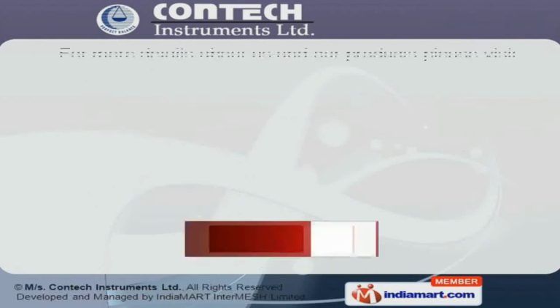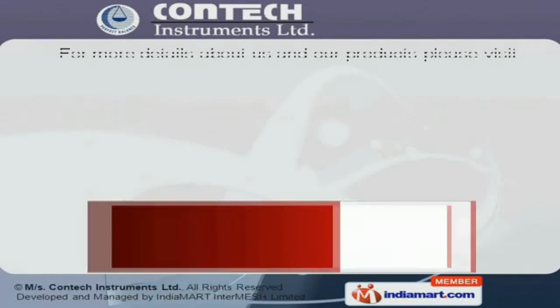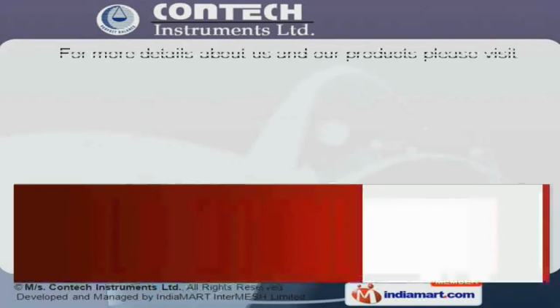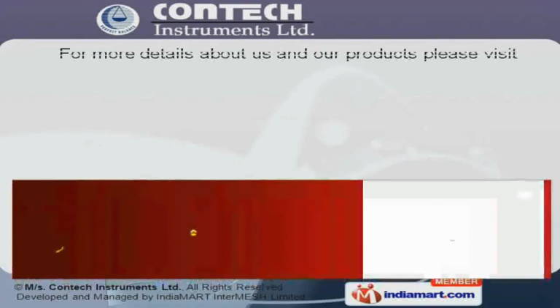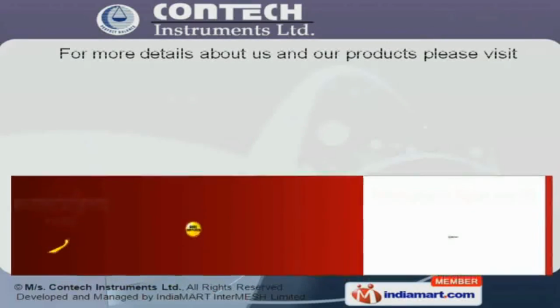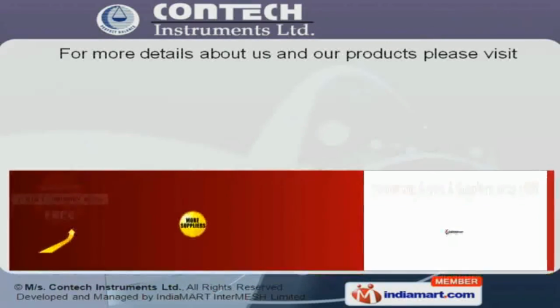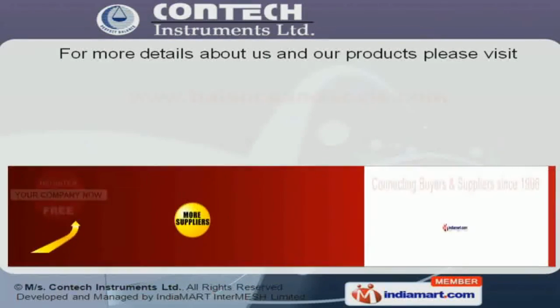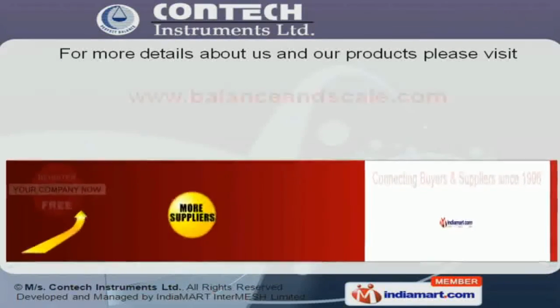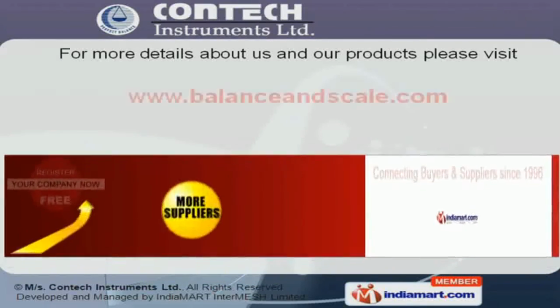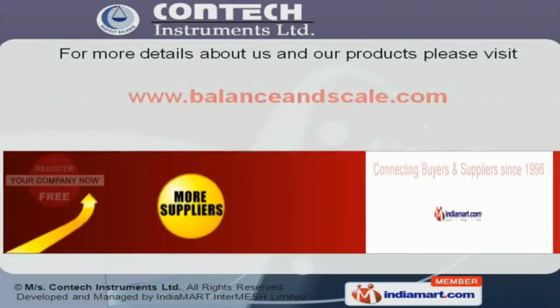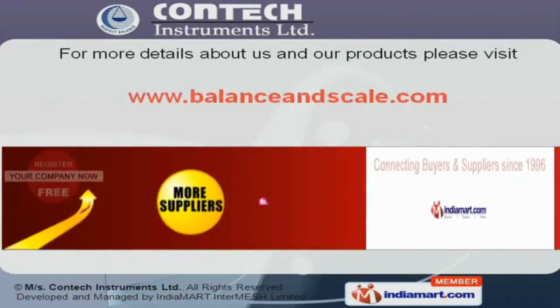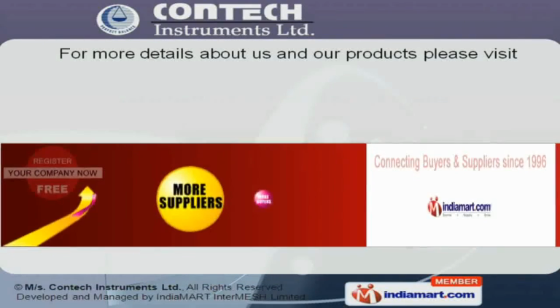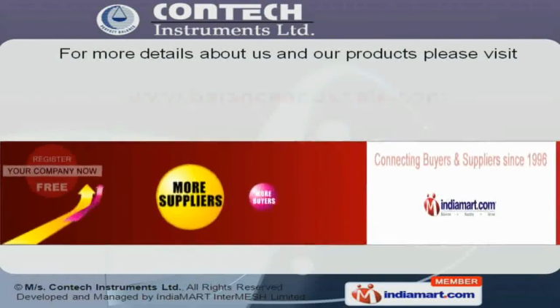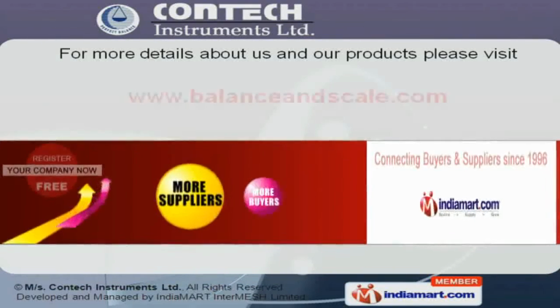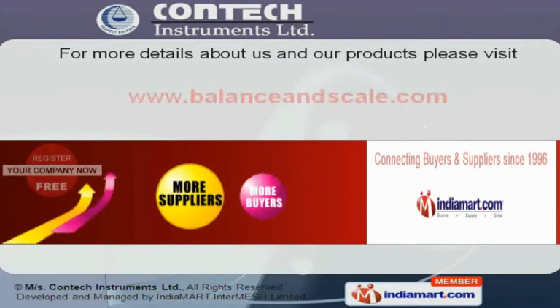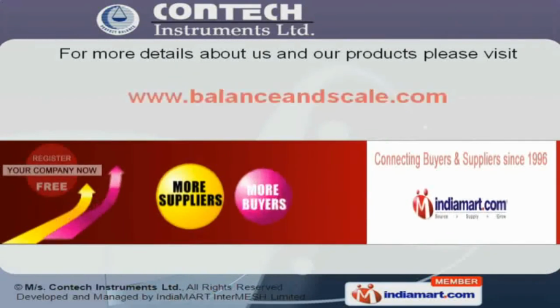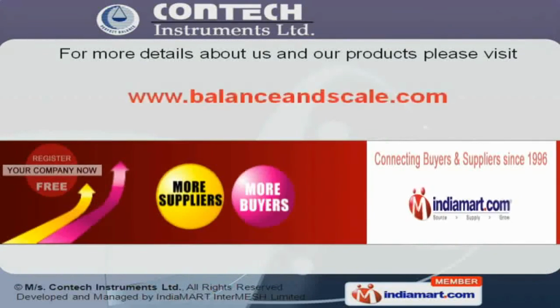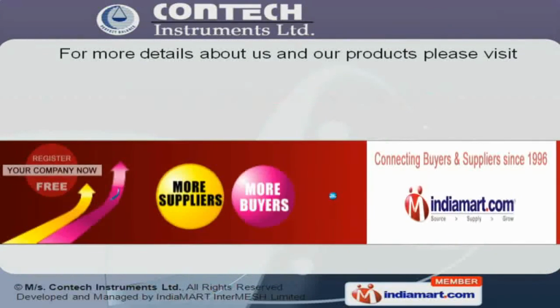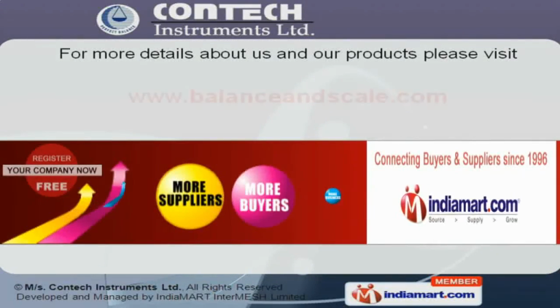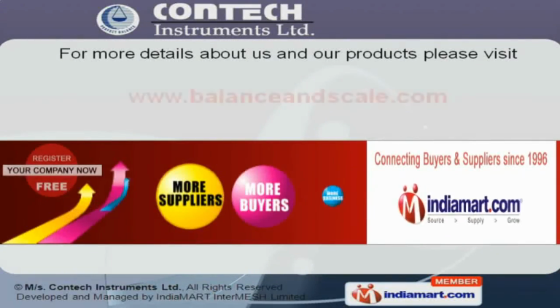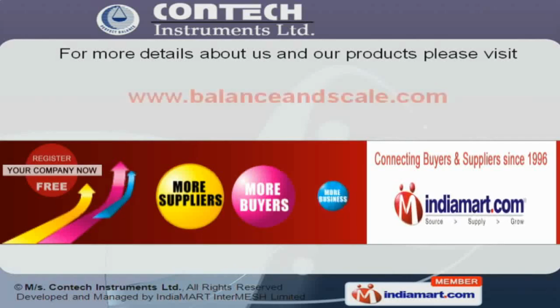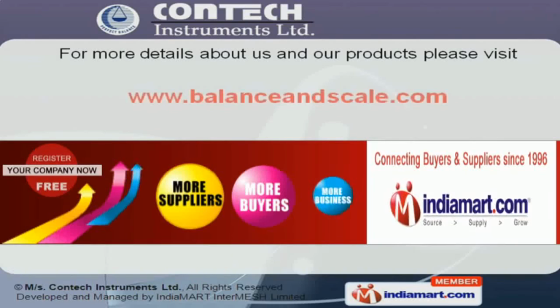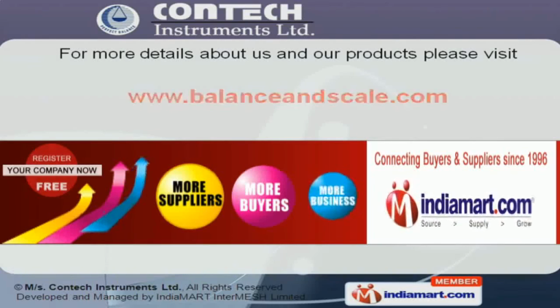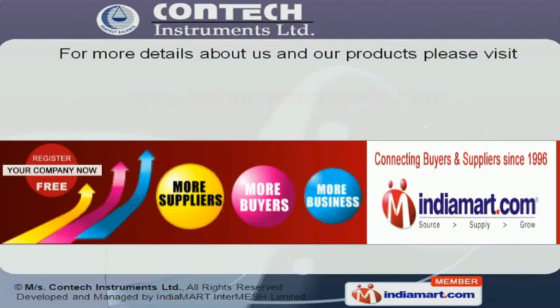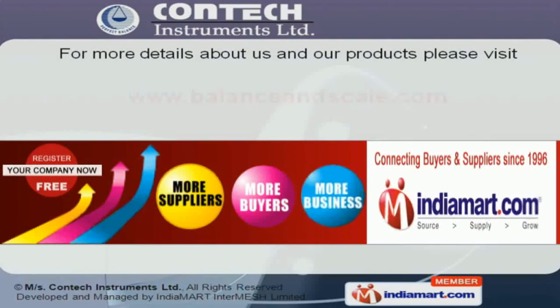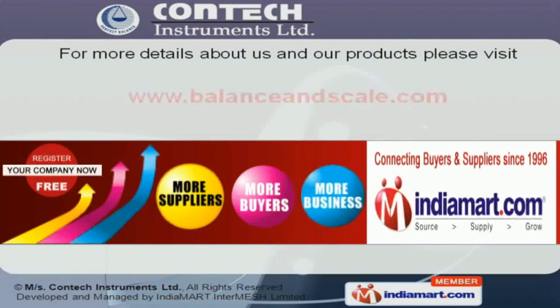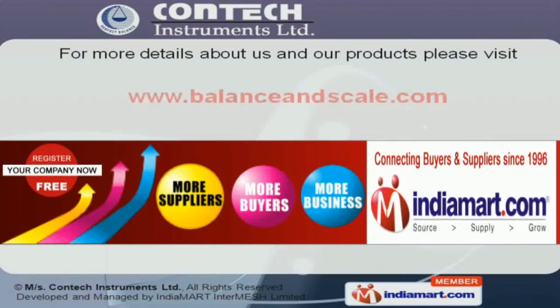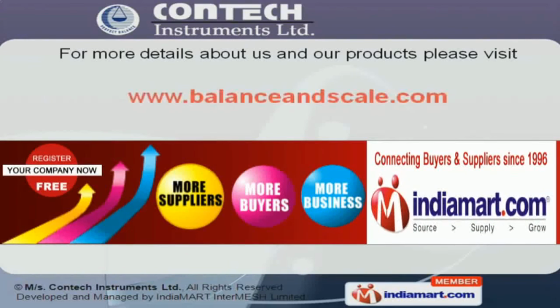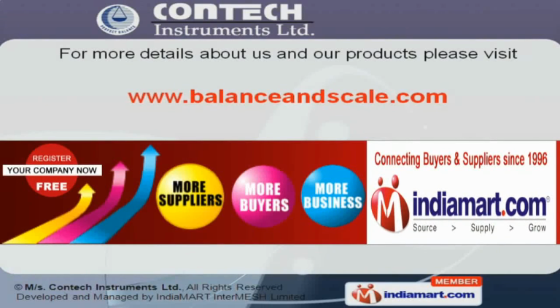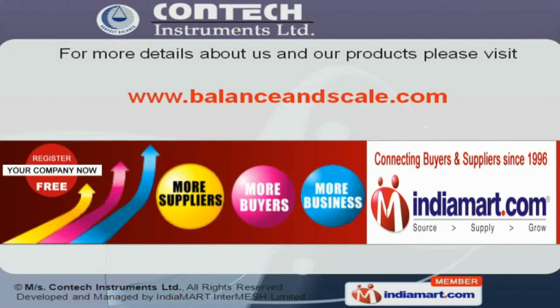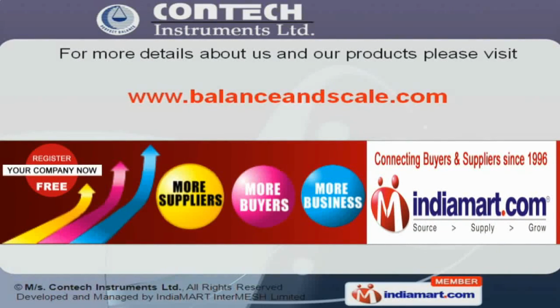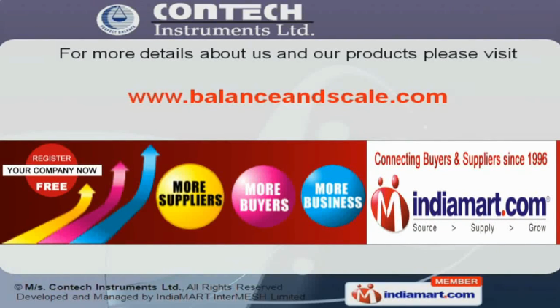To get the best deal for the best product, log on at www.balanceandscale.com.